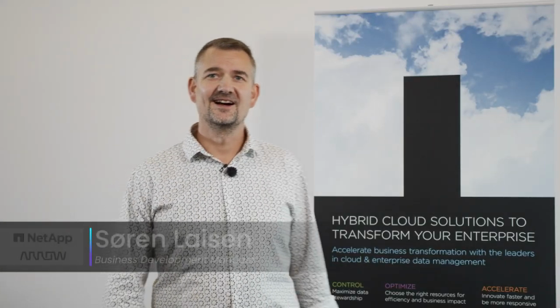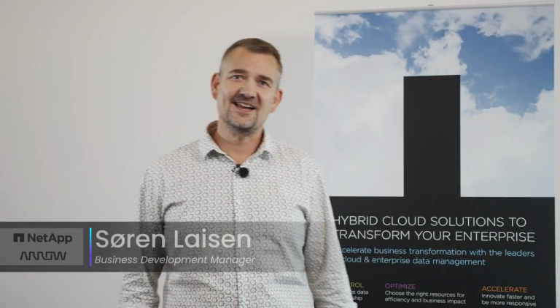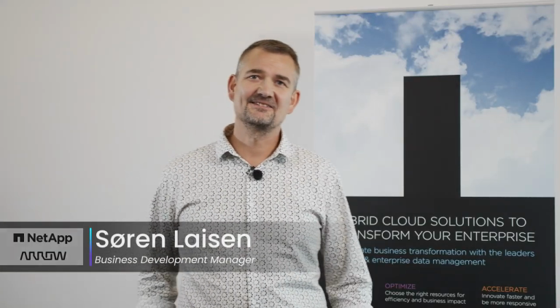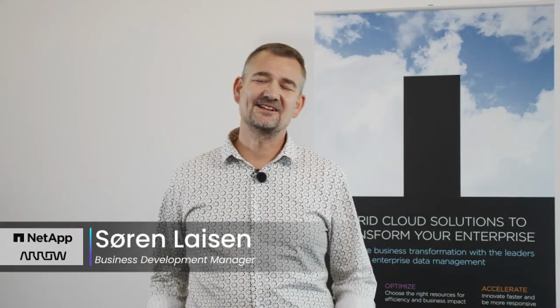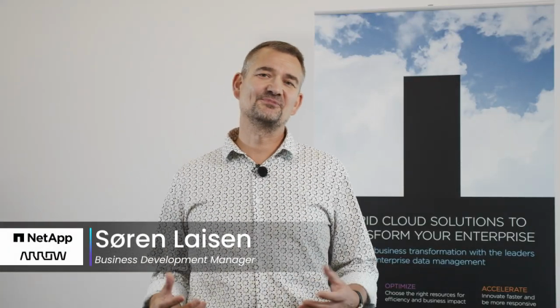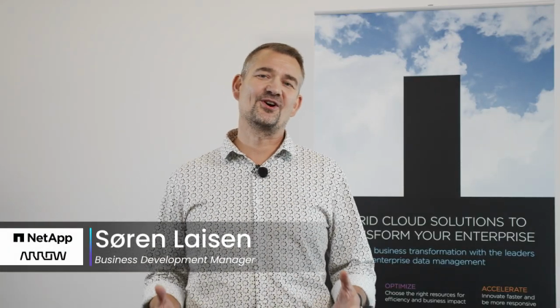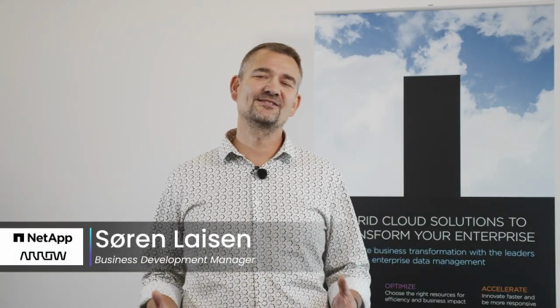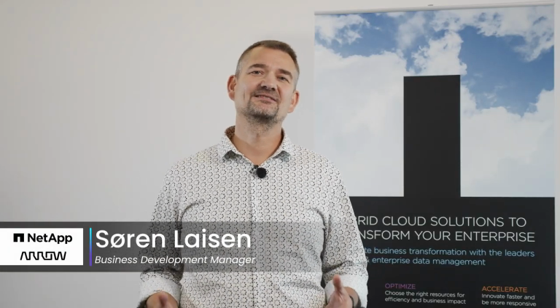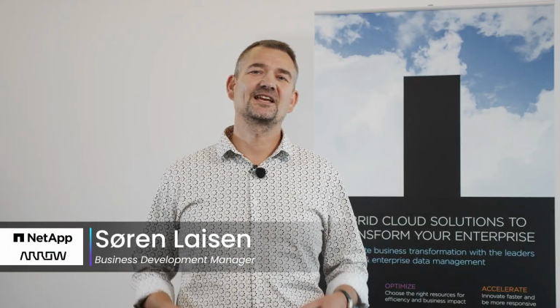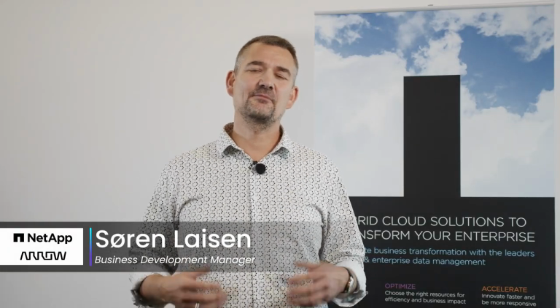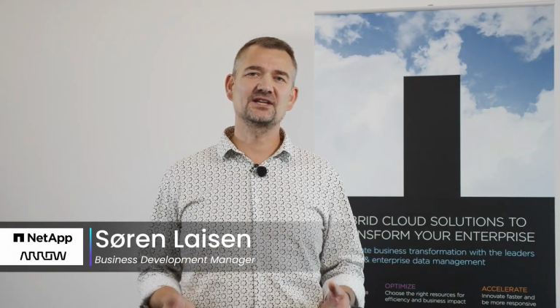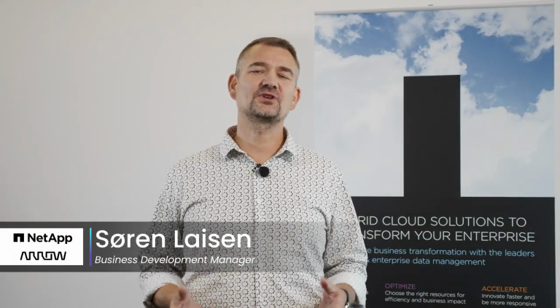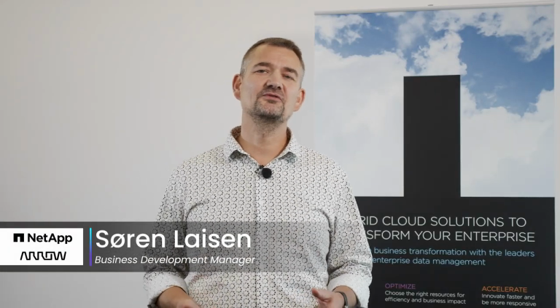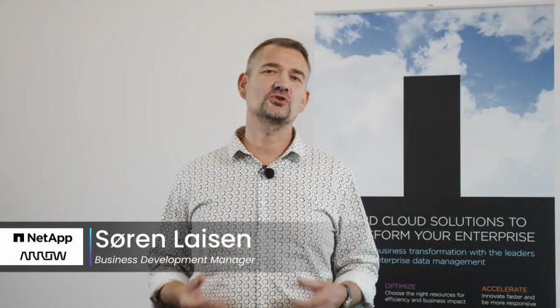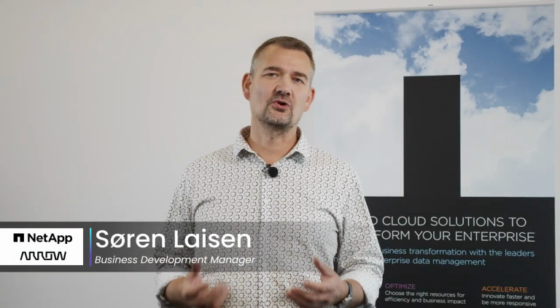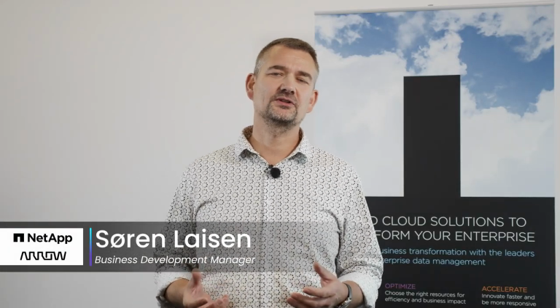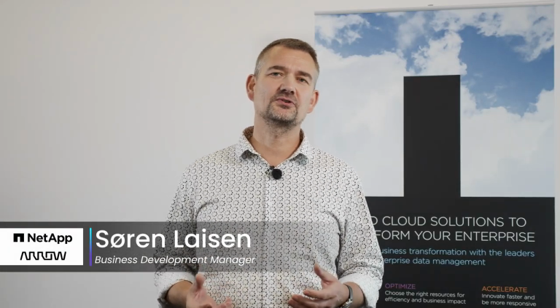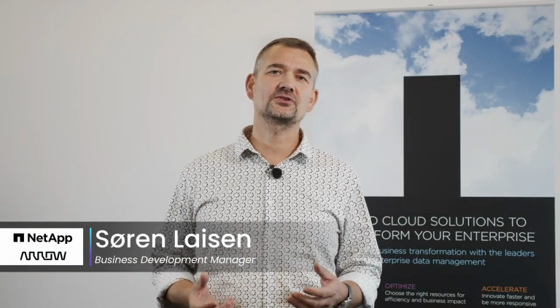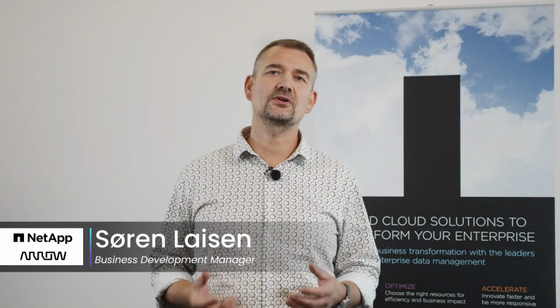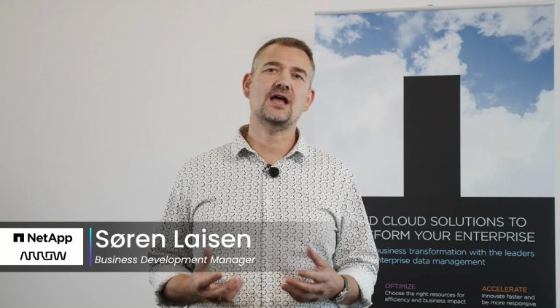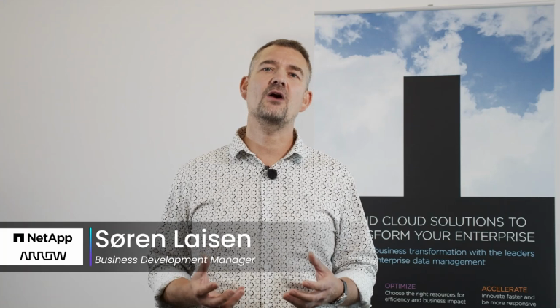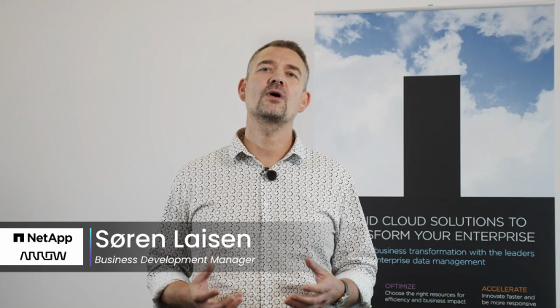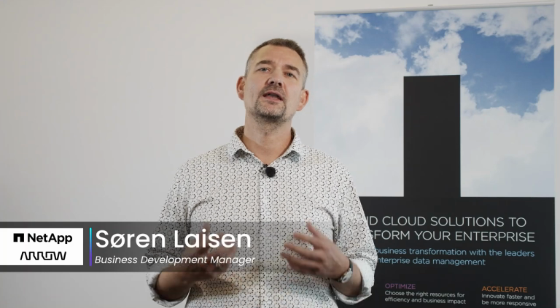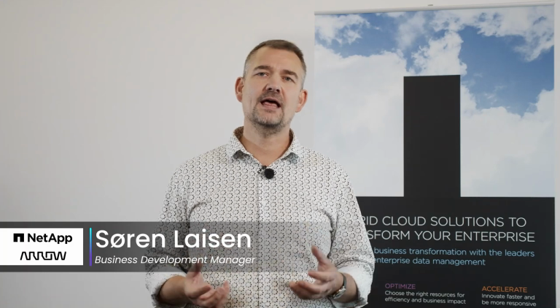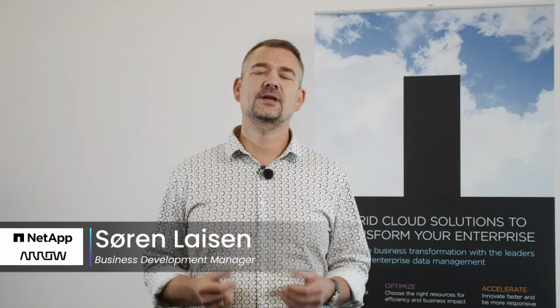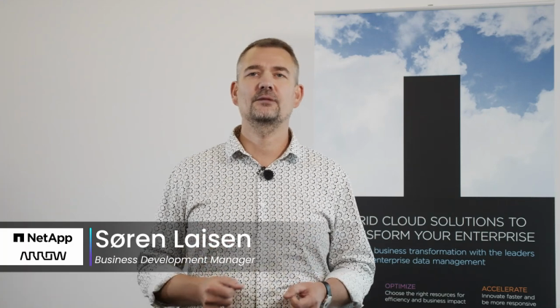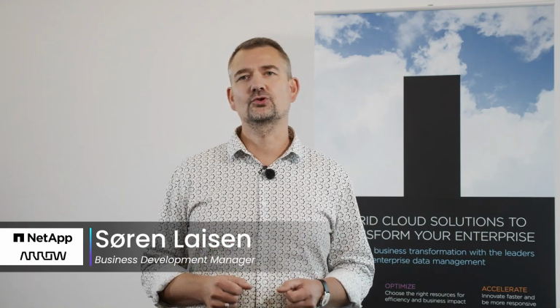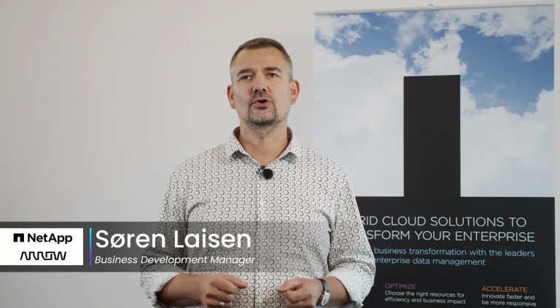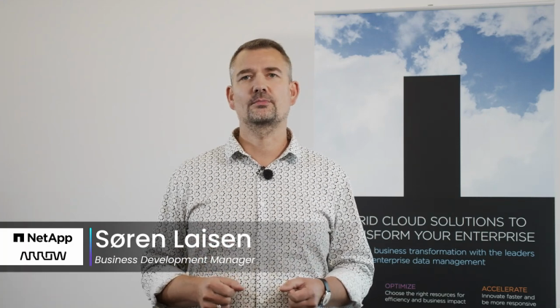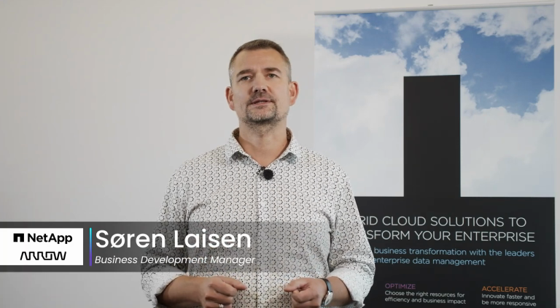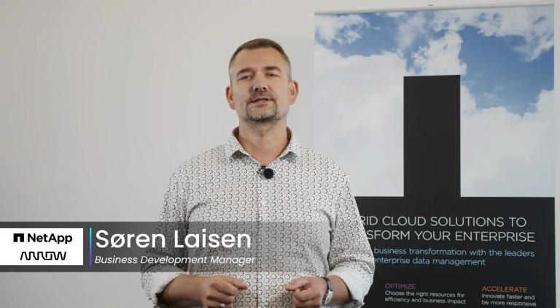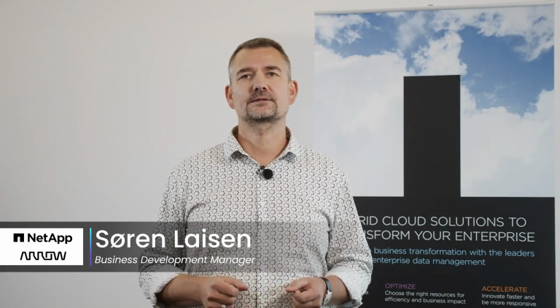Hi, I'm Søren, and I'm here to give you a short introduction on how NetApp can help you grow your business.